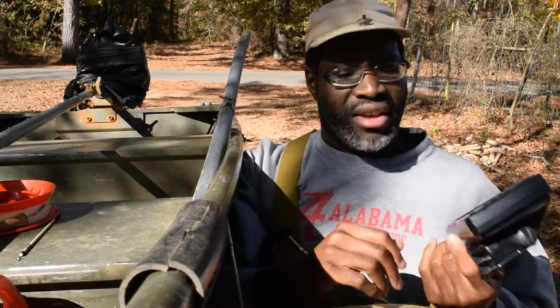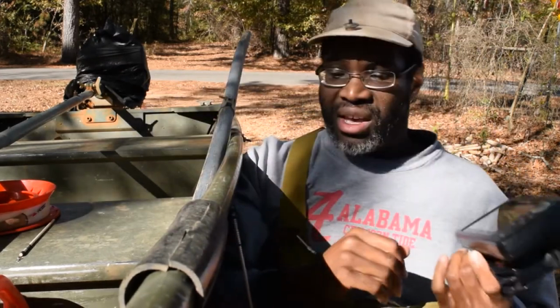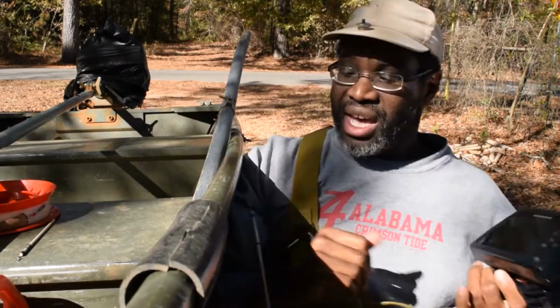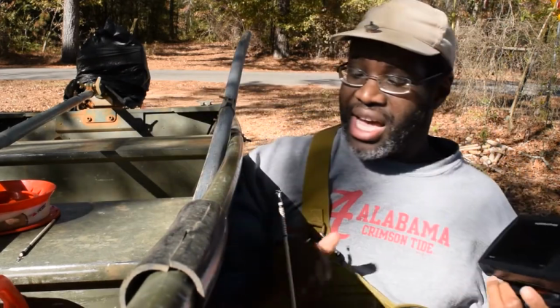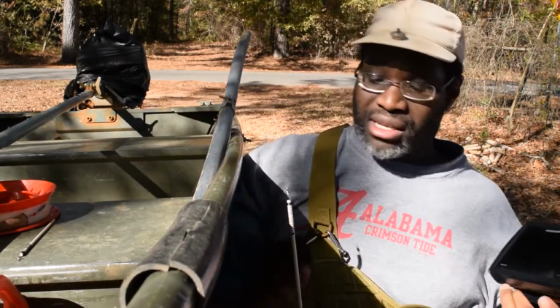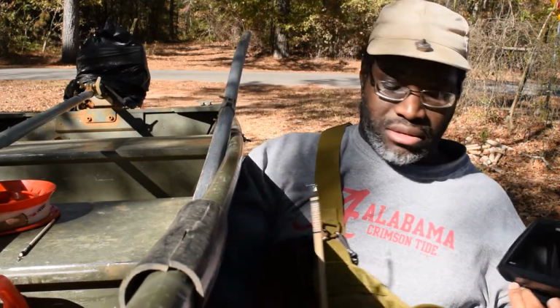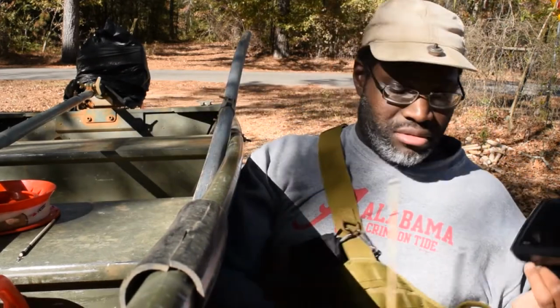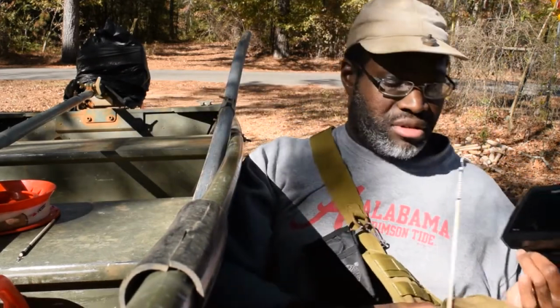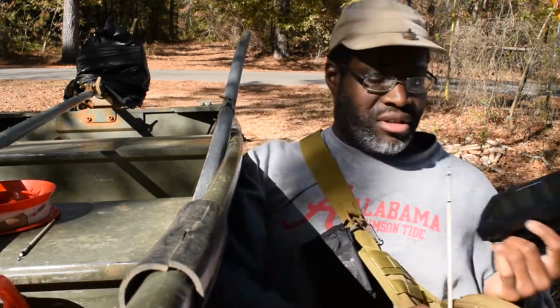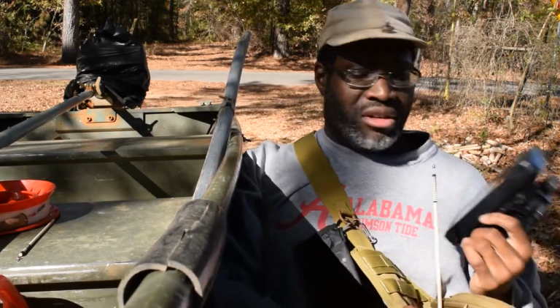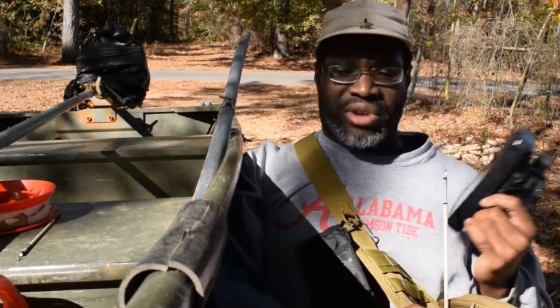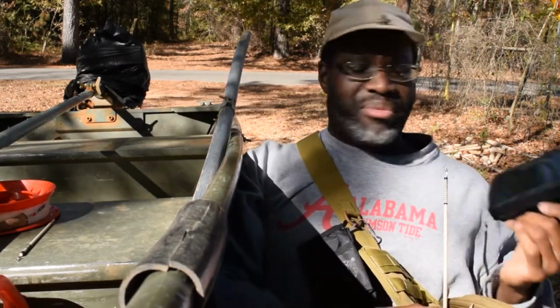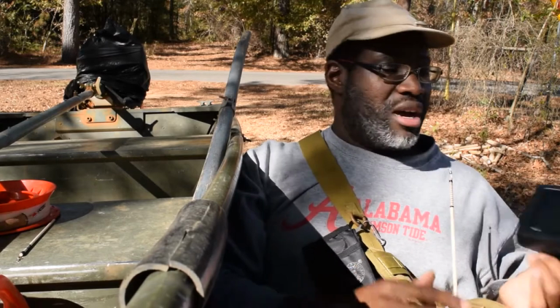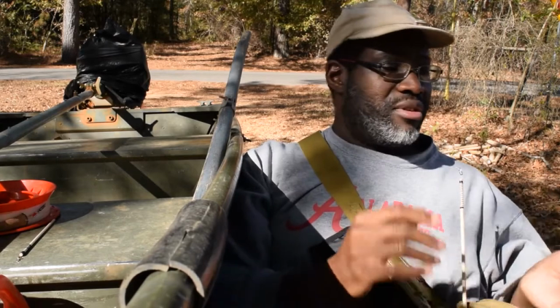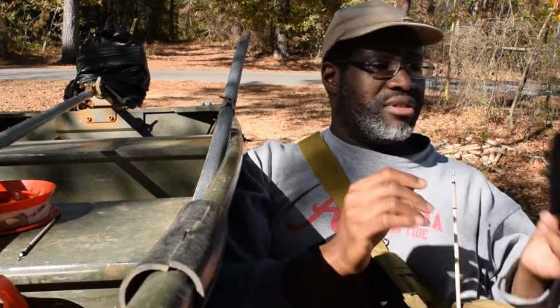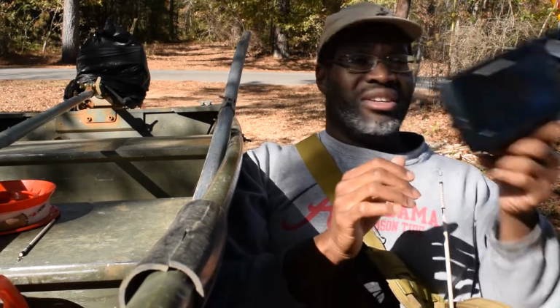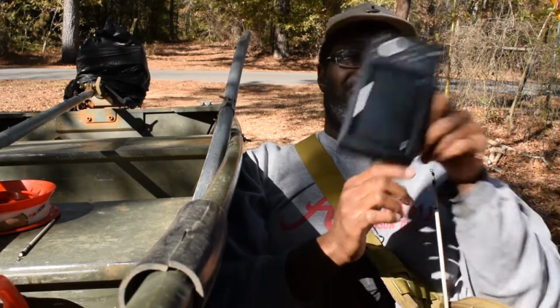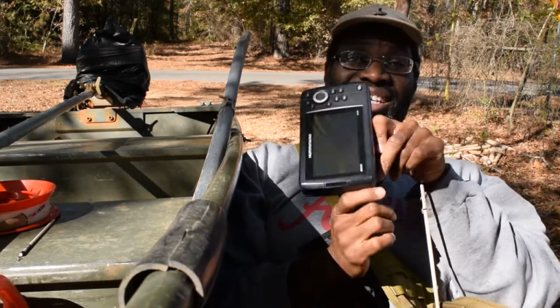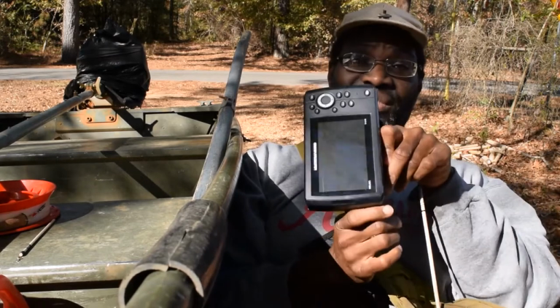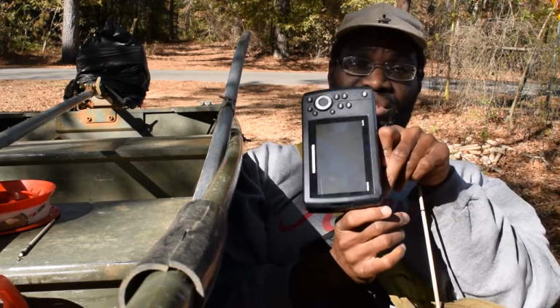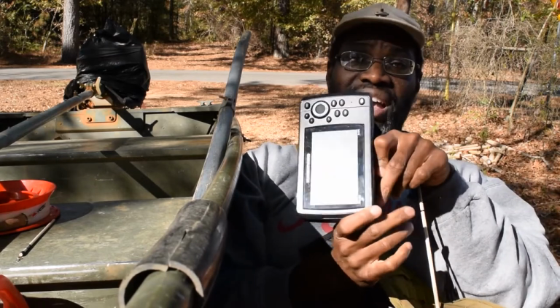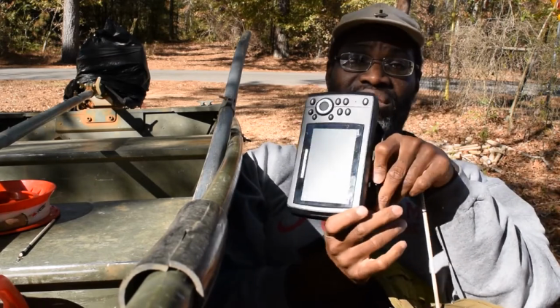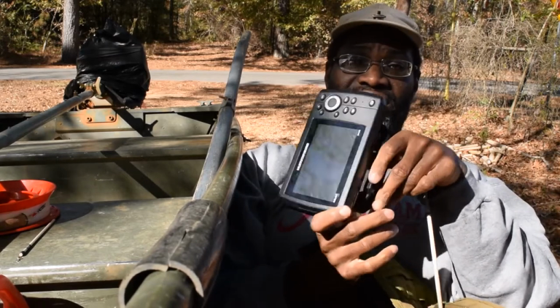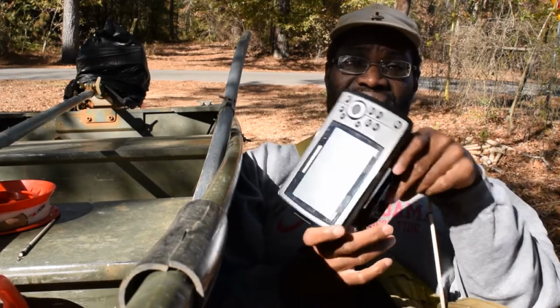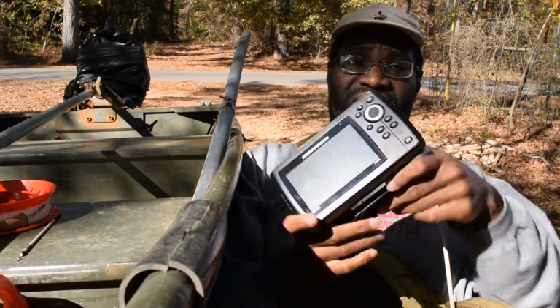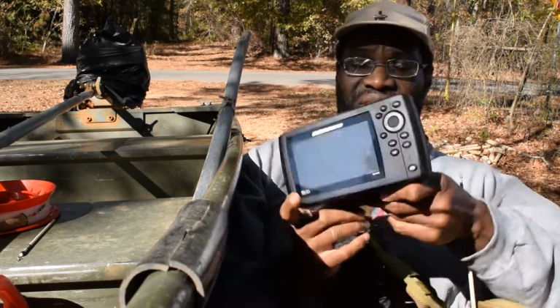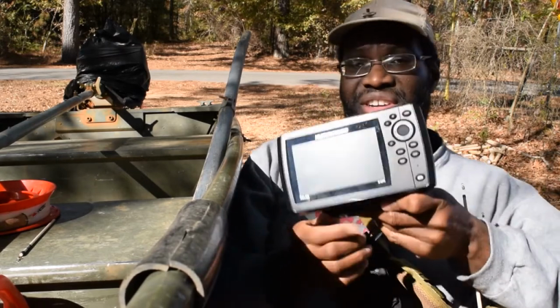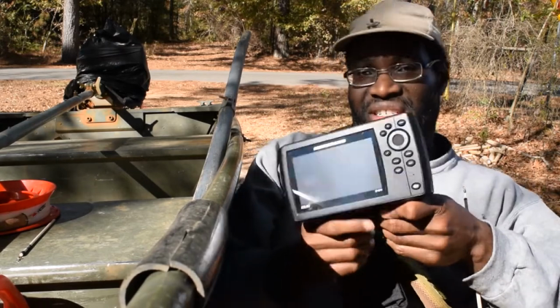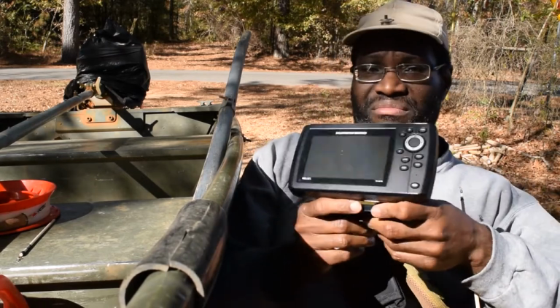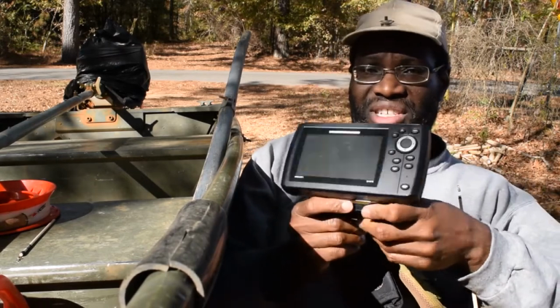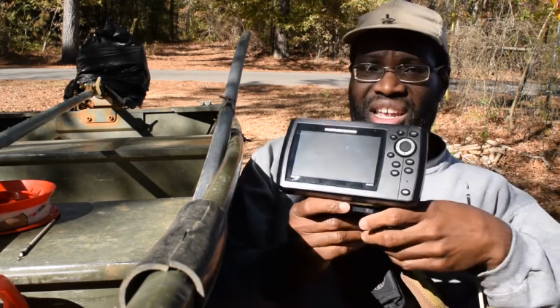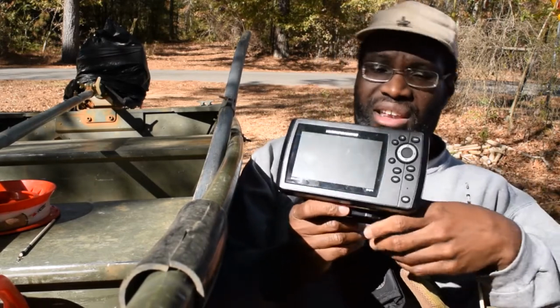Hey guys, wrapping up. This thing's for sale. I'm serious. I'm selling it.